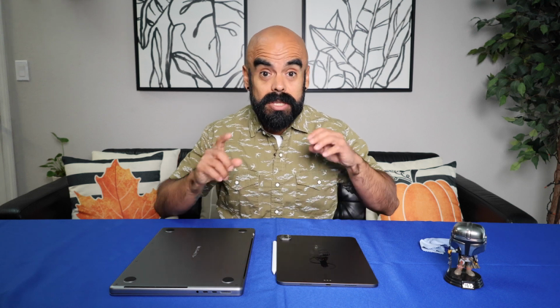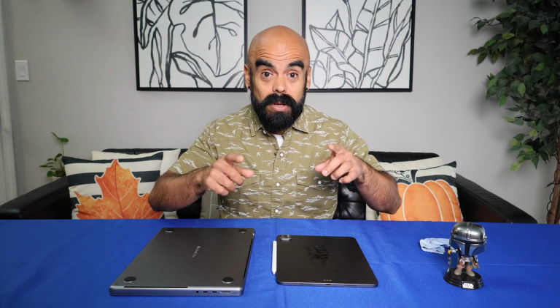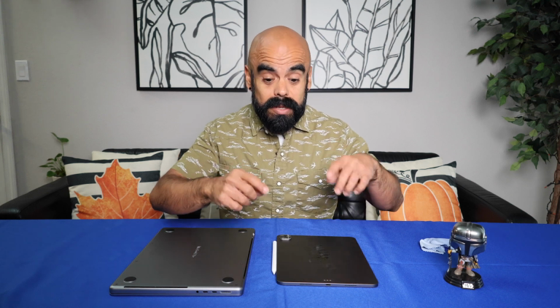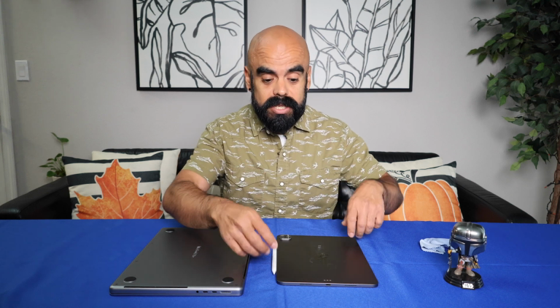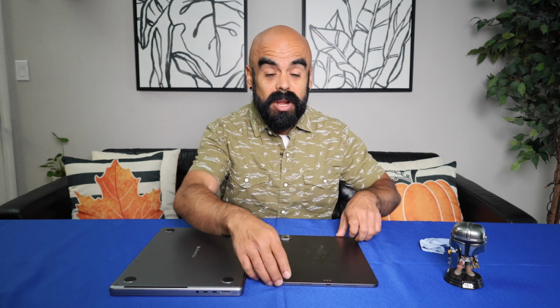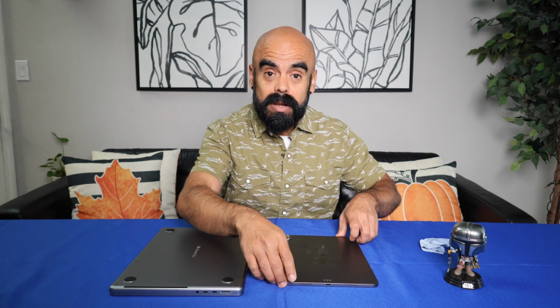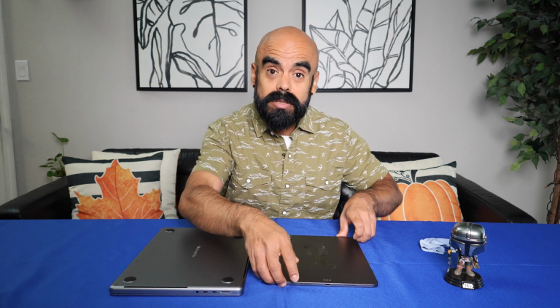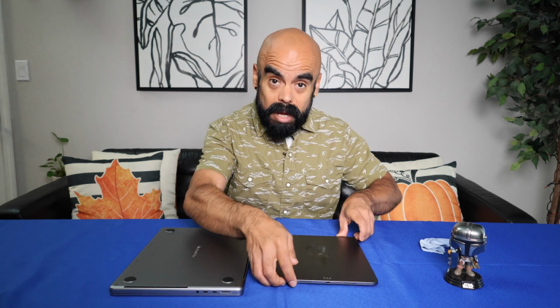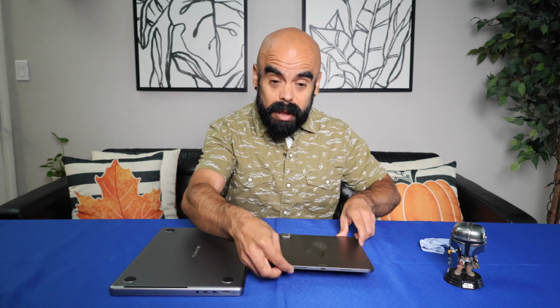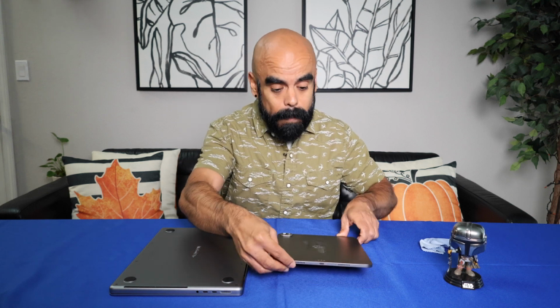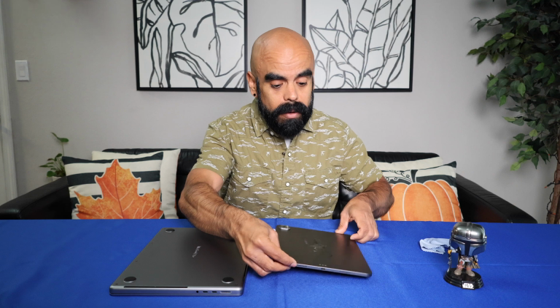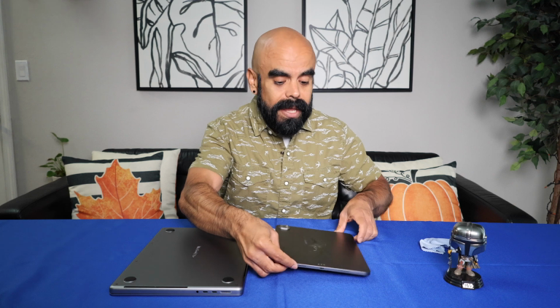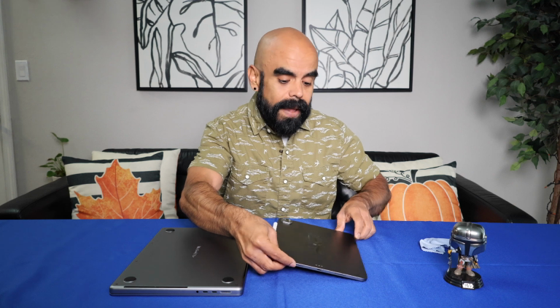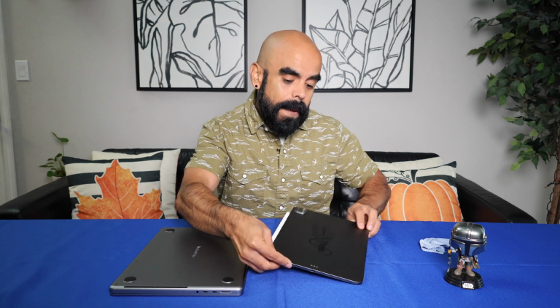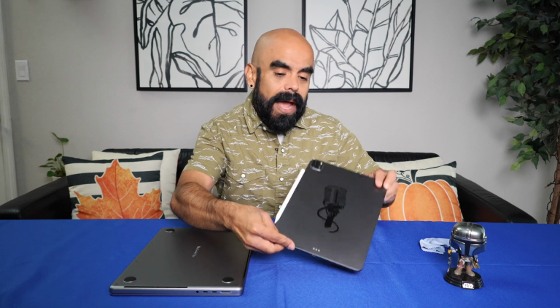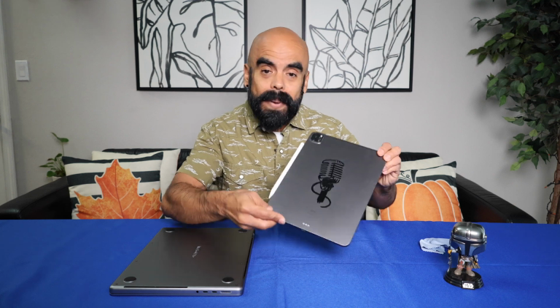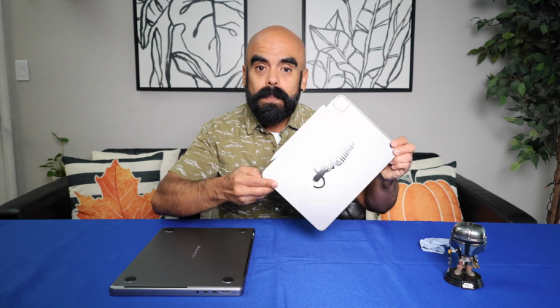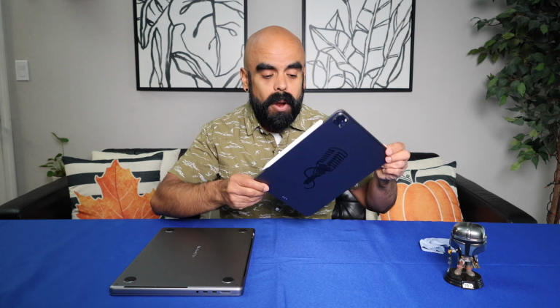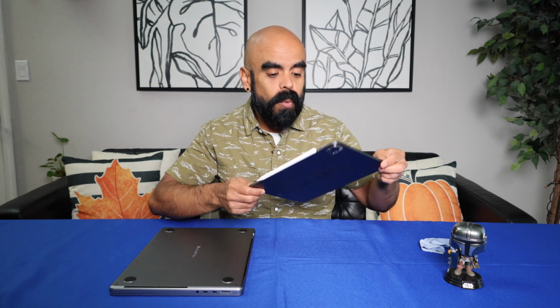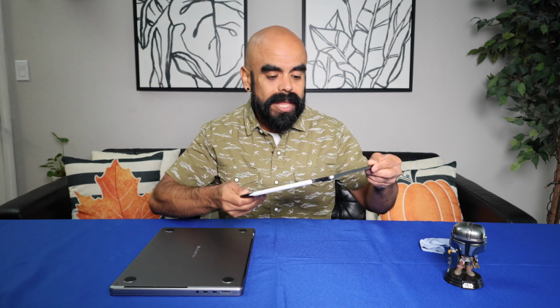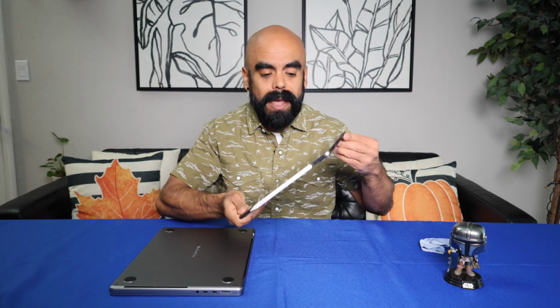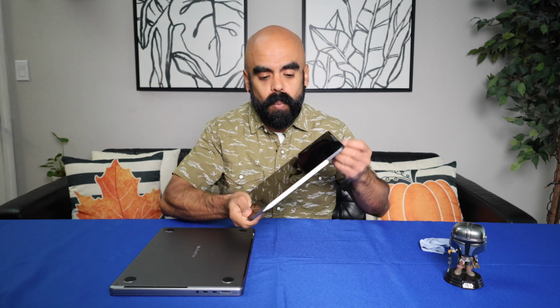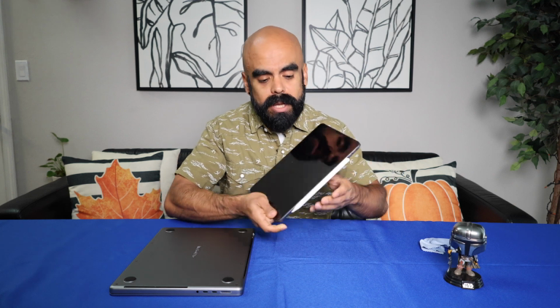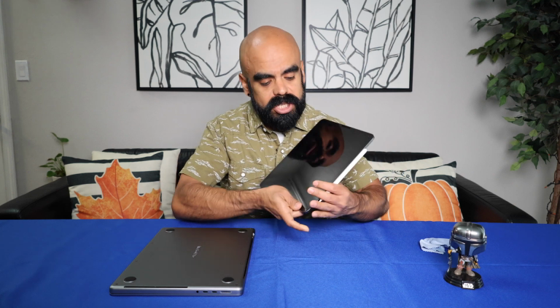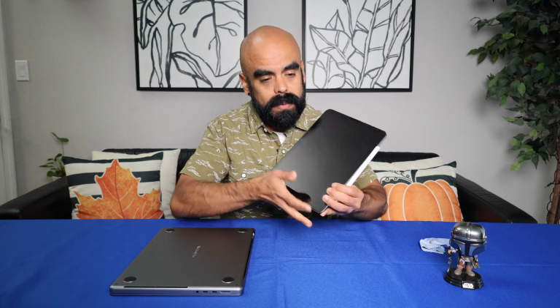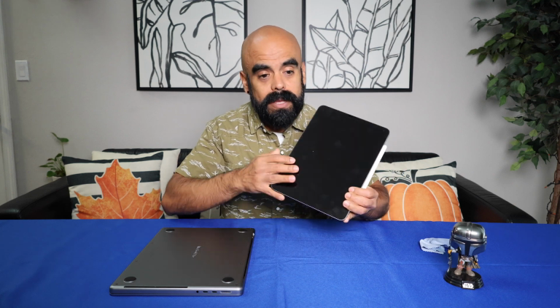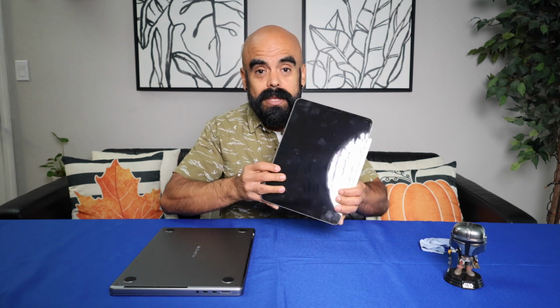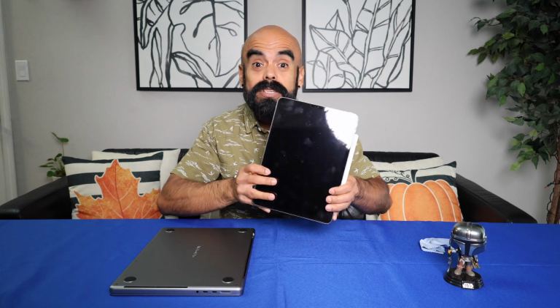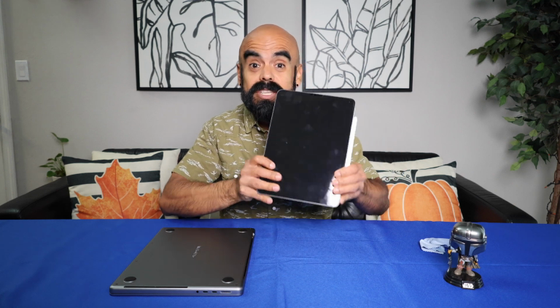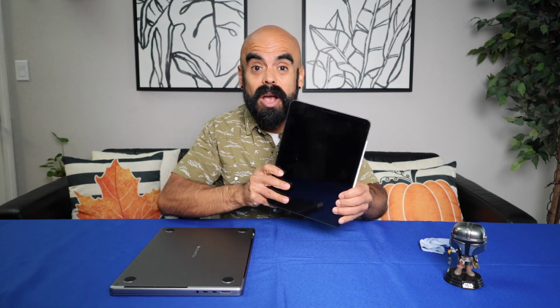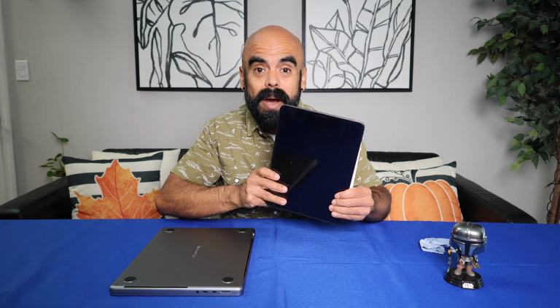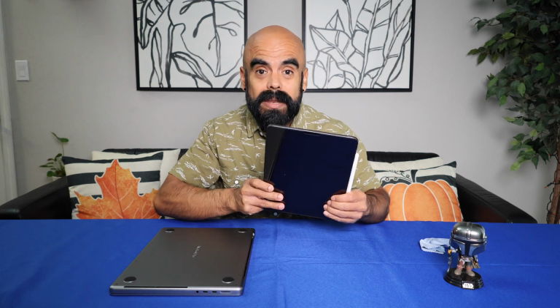So let's start by talking about the iPad Pro with the M1 chip.